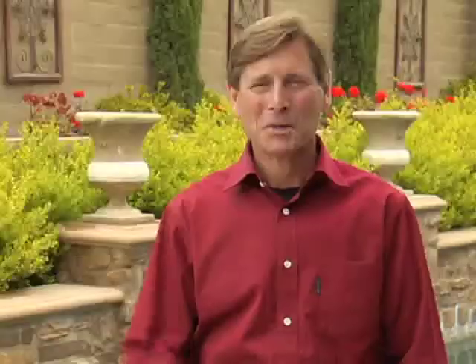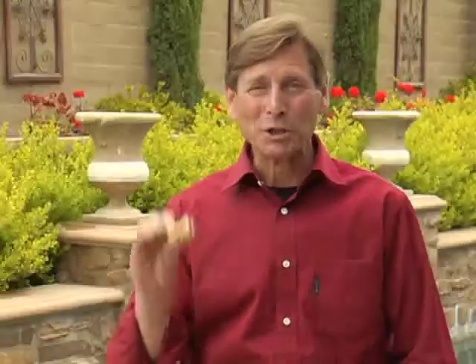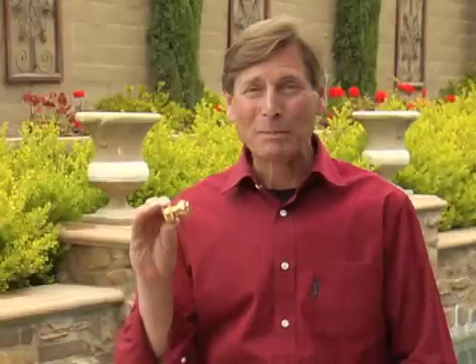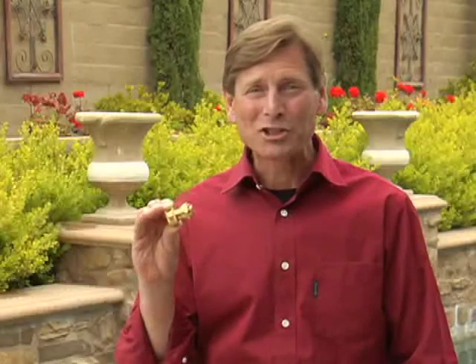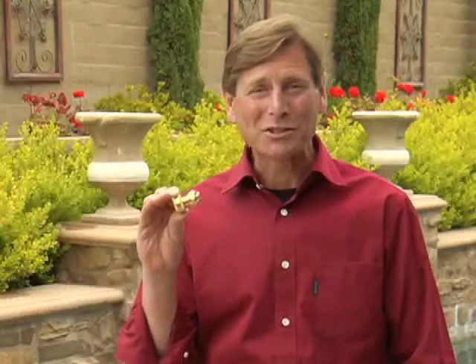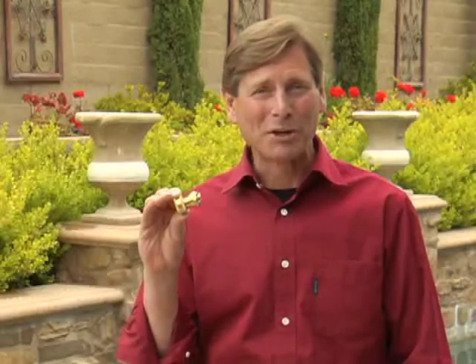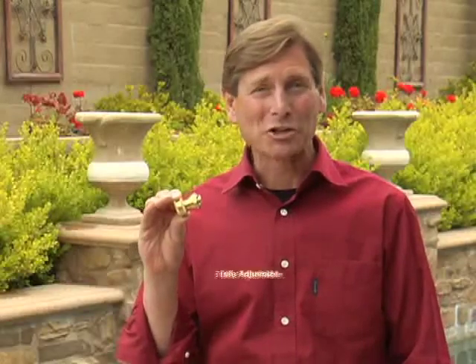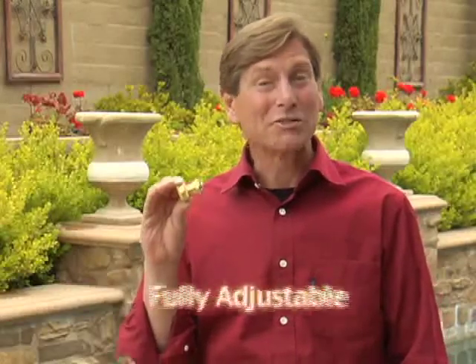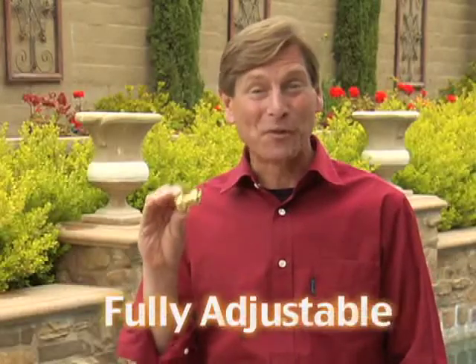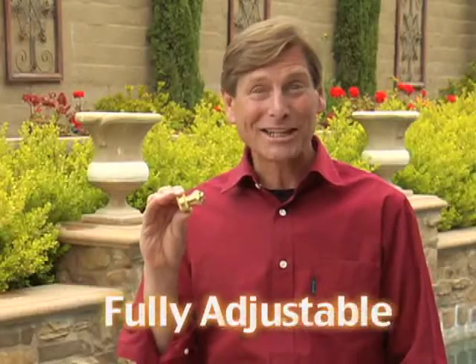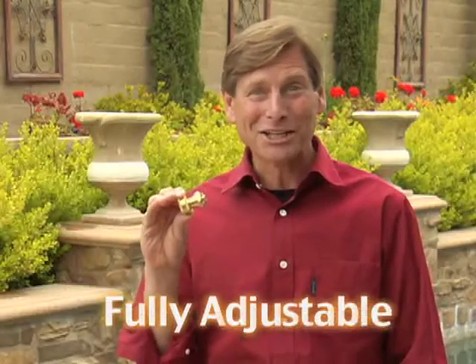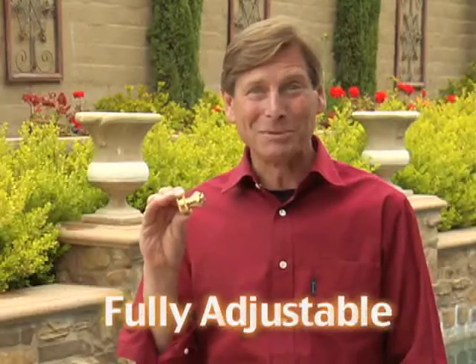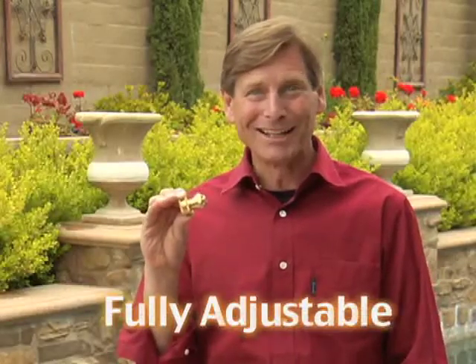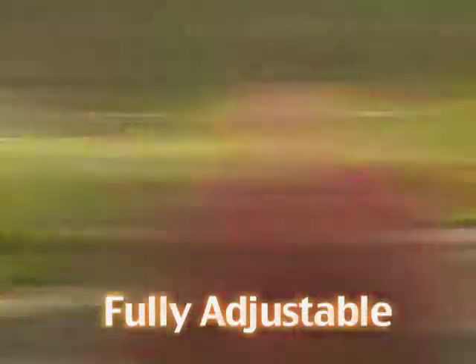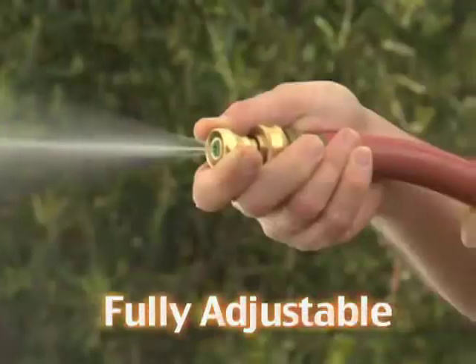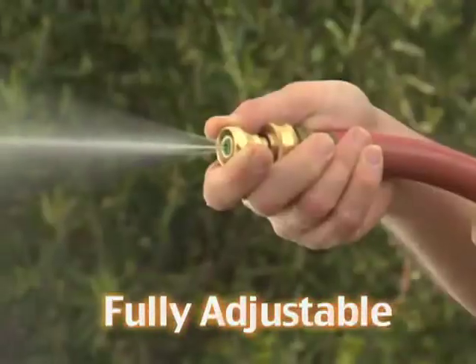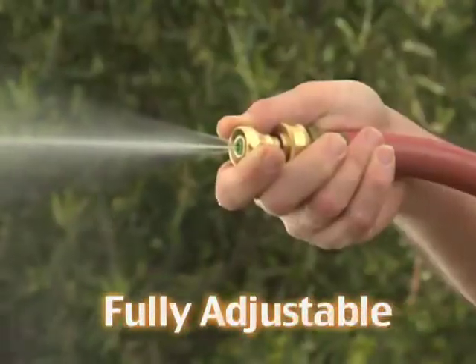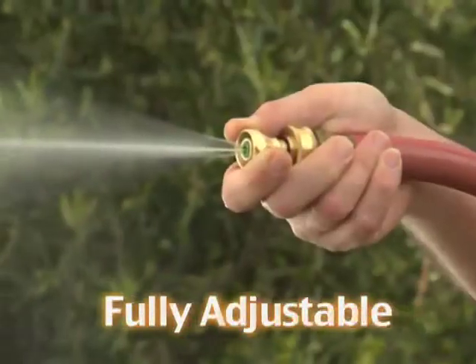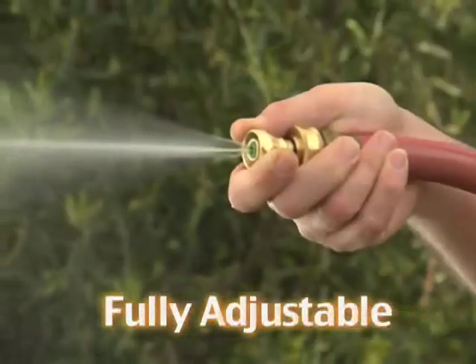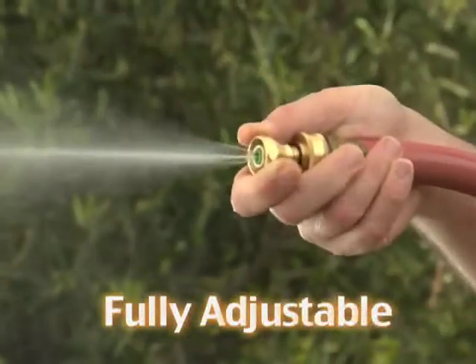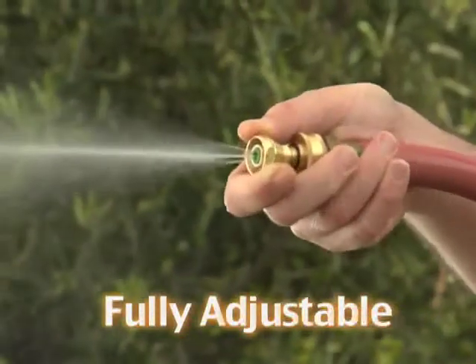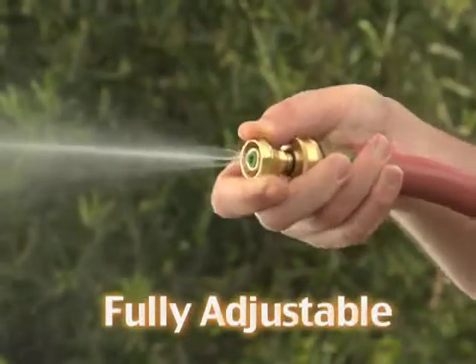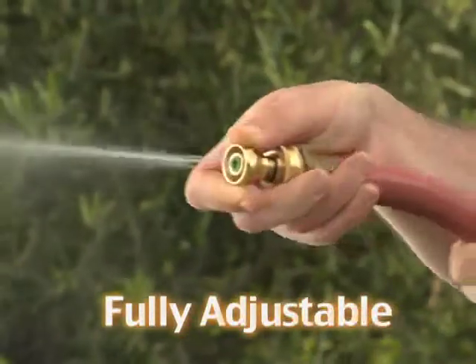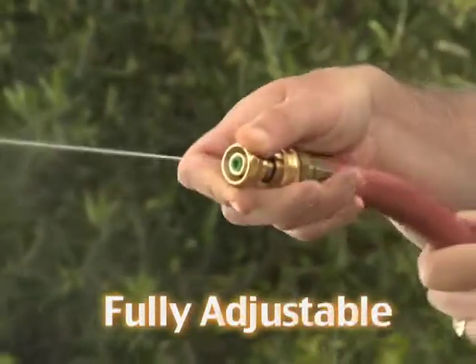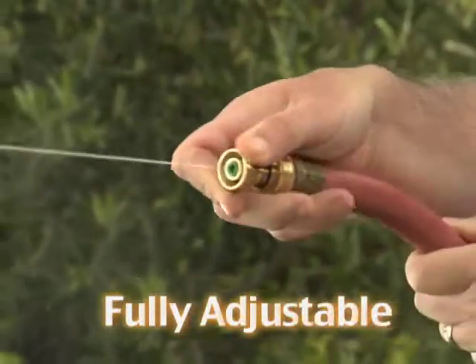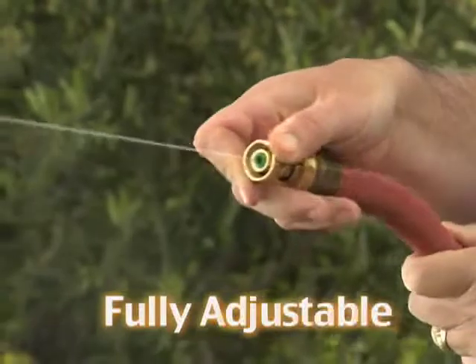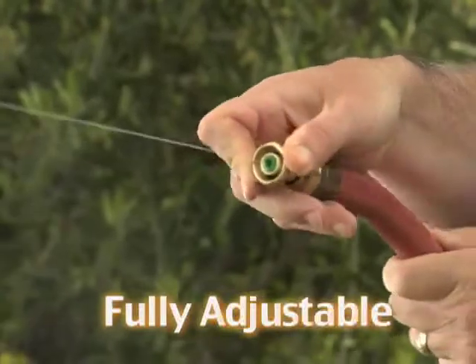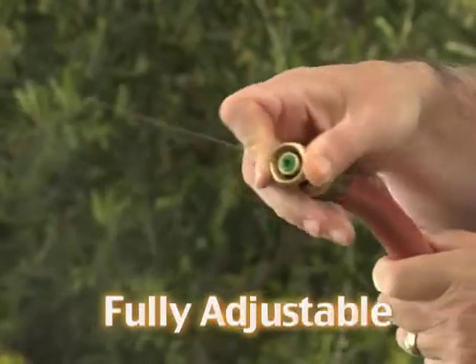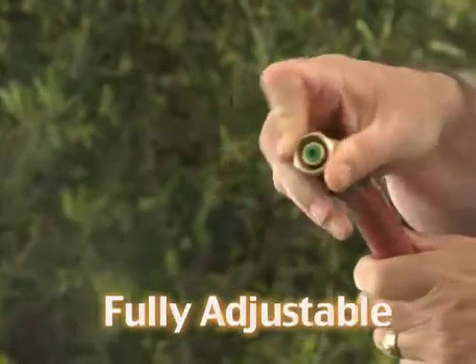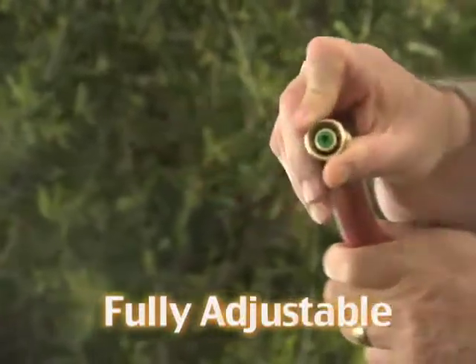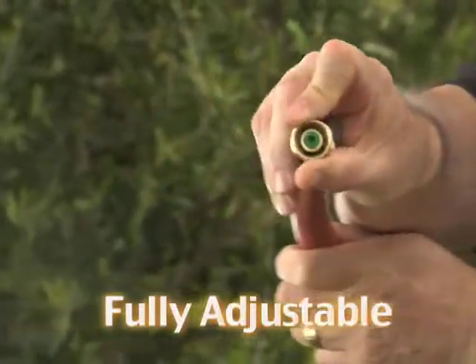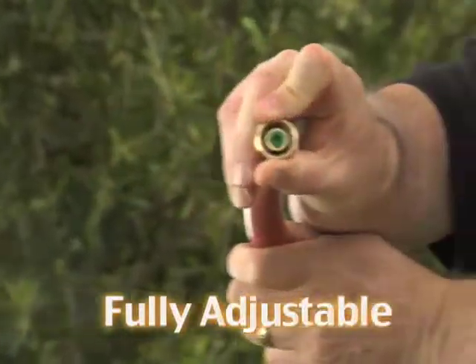The Little Big Shot Super Nozzle is fully adjustable. No parts to change. A simple rotation adjusts the stream to fit the job at hand.